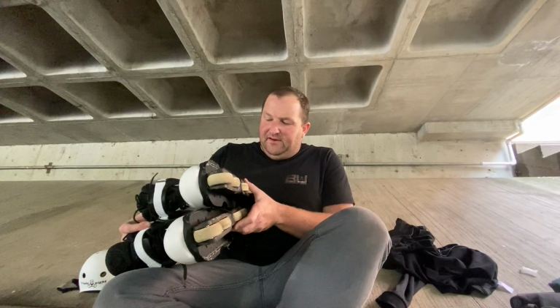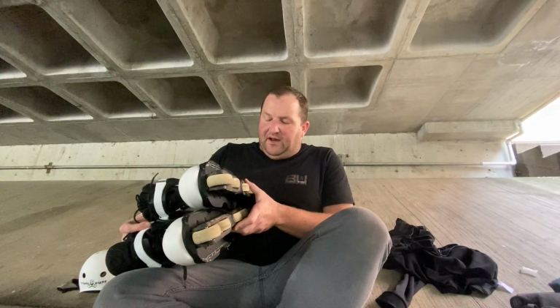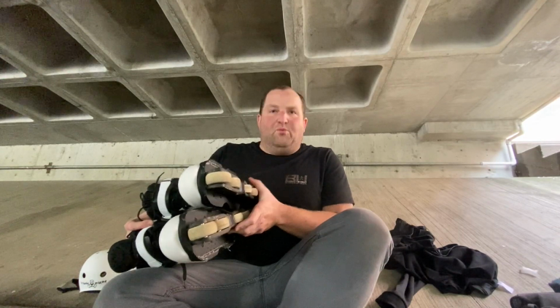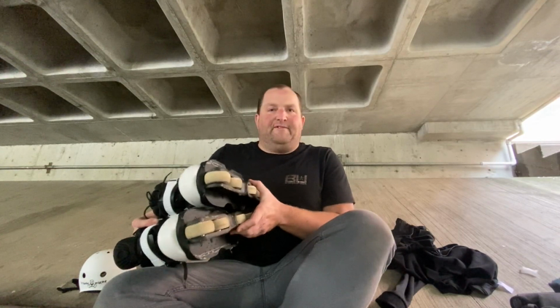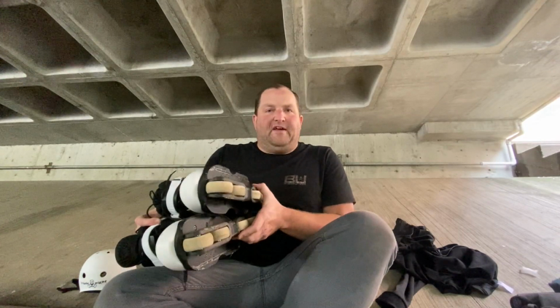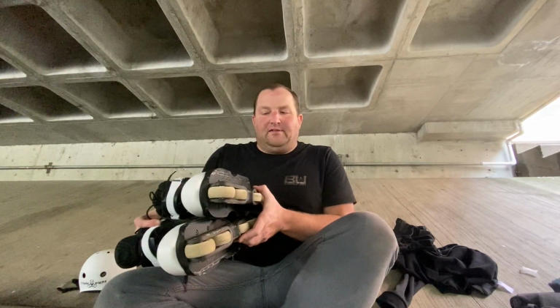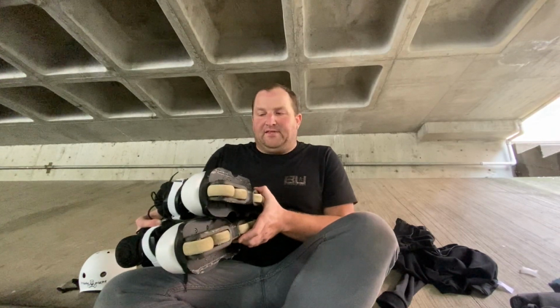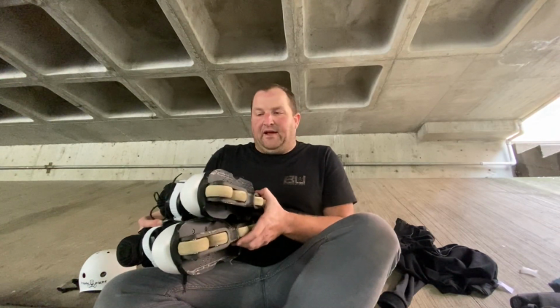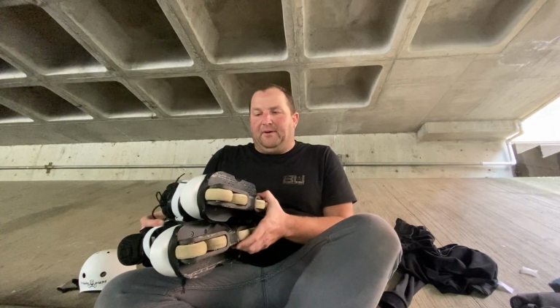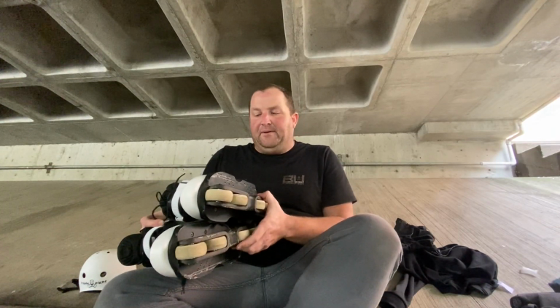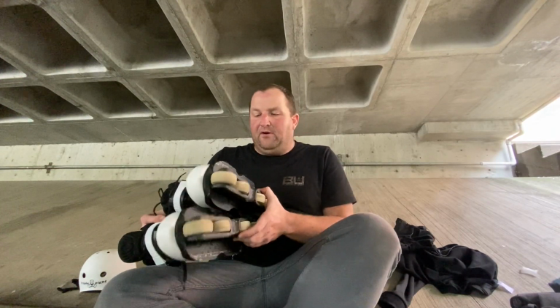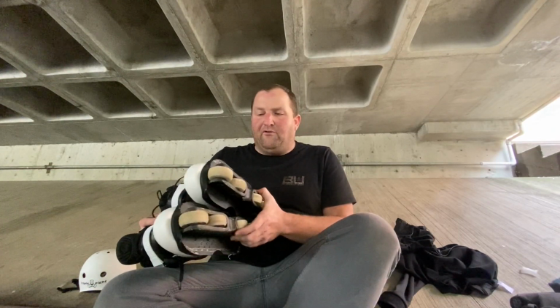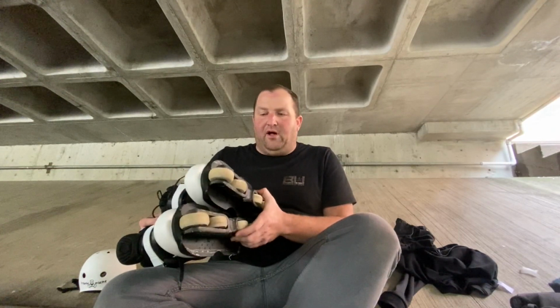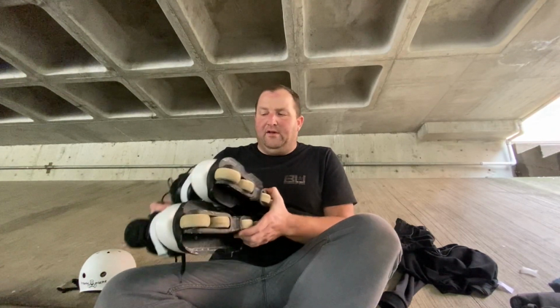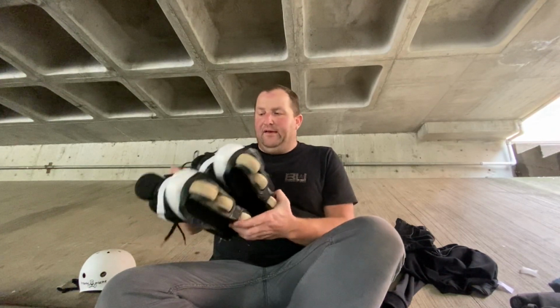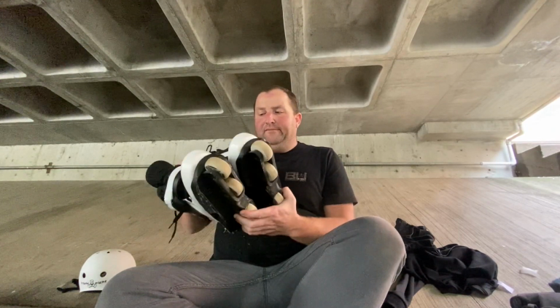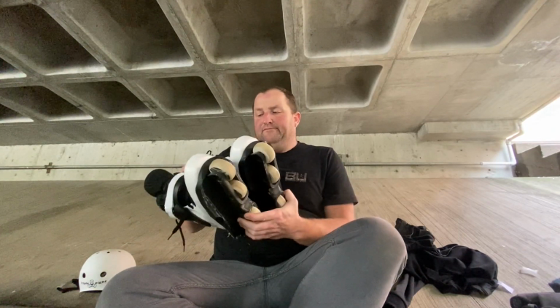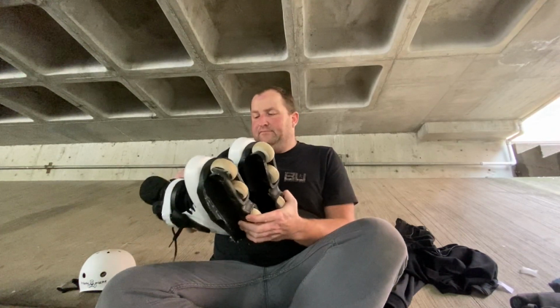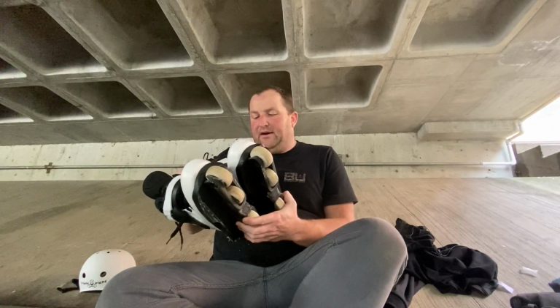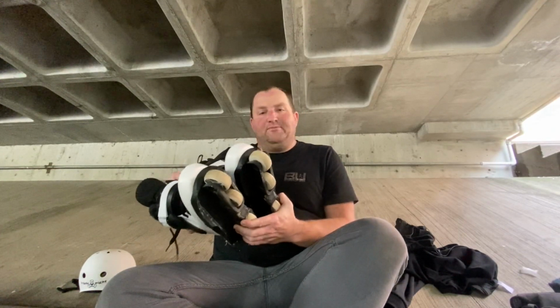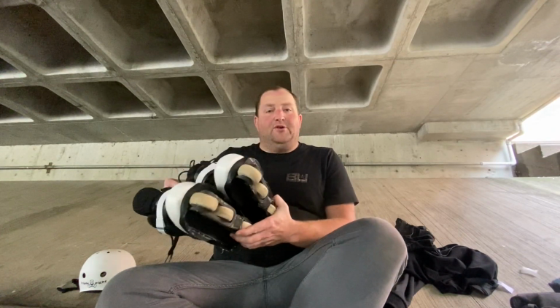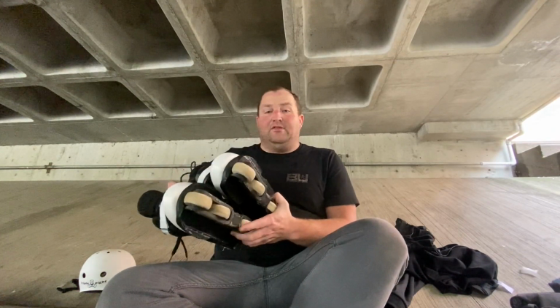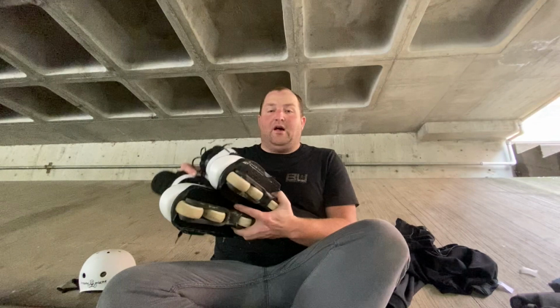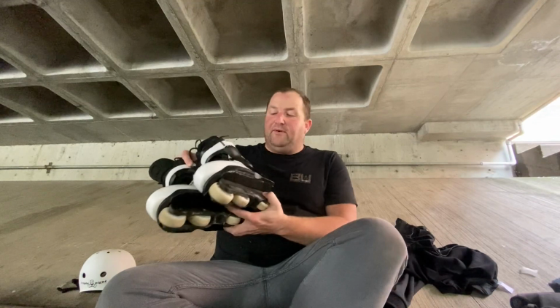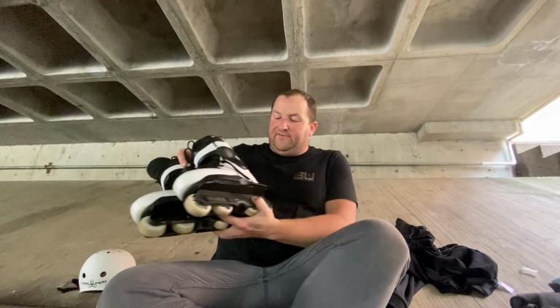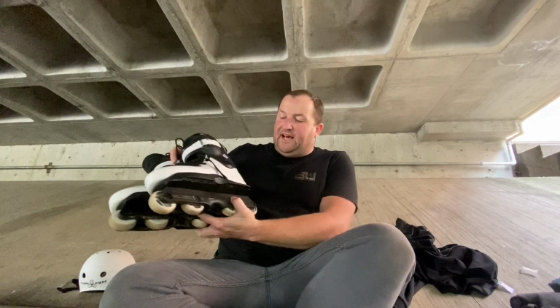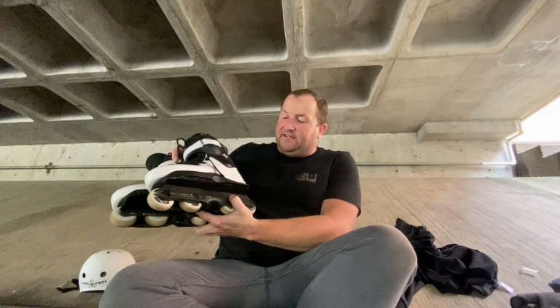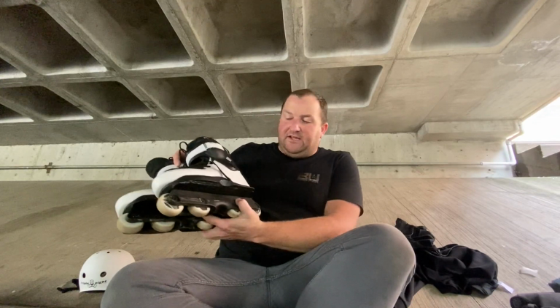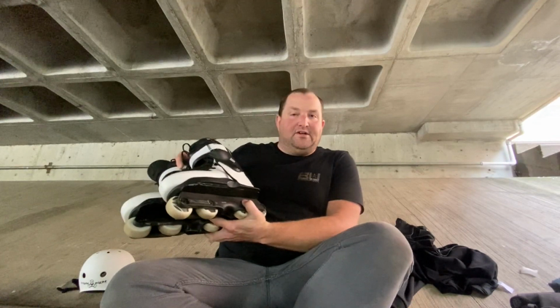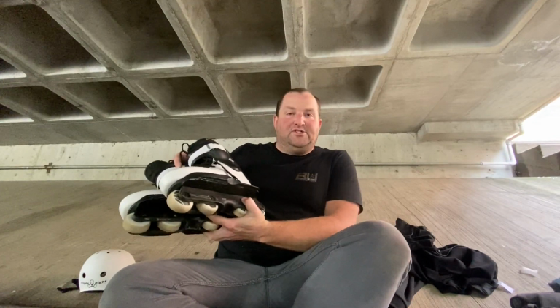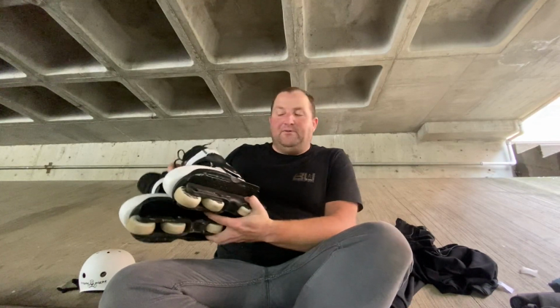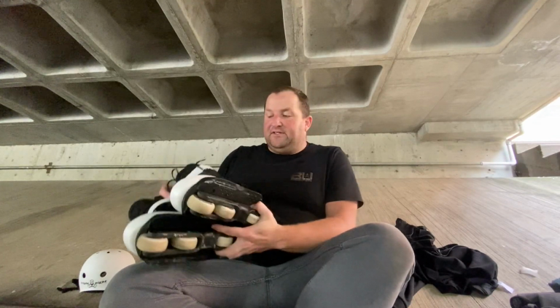It'd be interesting to see kind of what the fade looks like. Overall, I don't know — I'm stoked. The colorway is fantastic. You did a good job, USD.